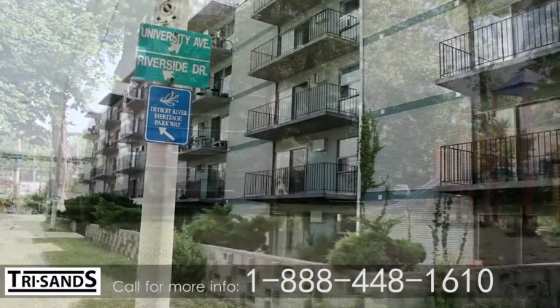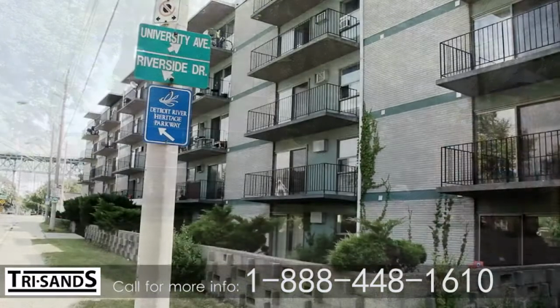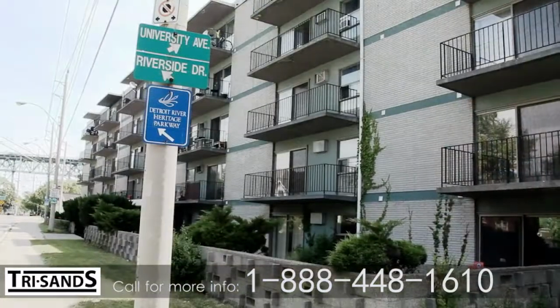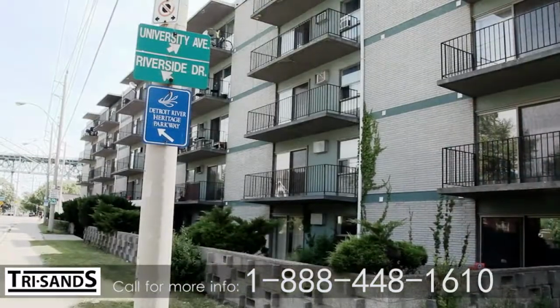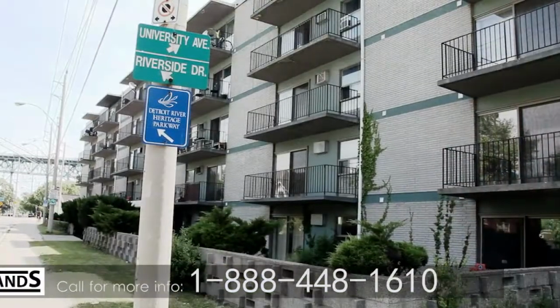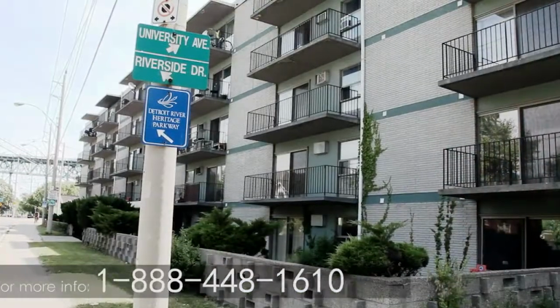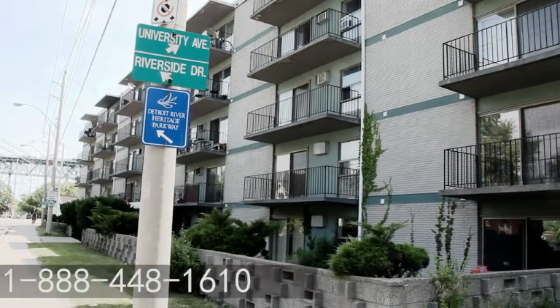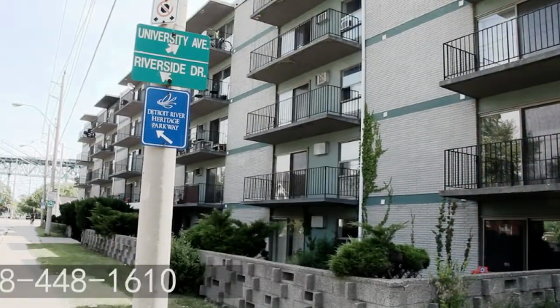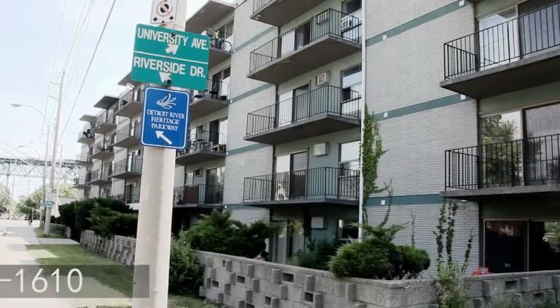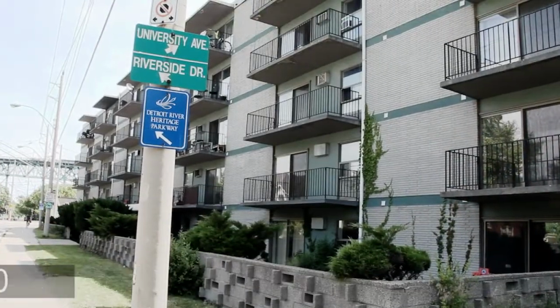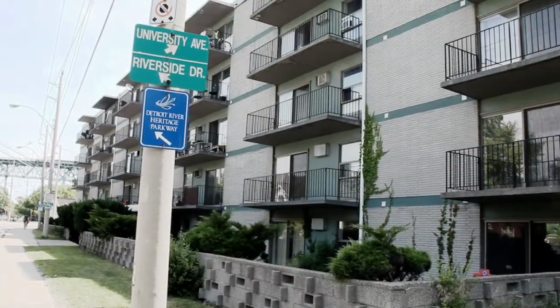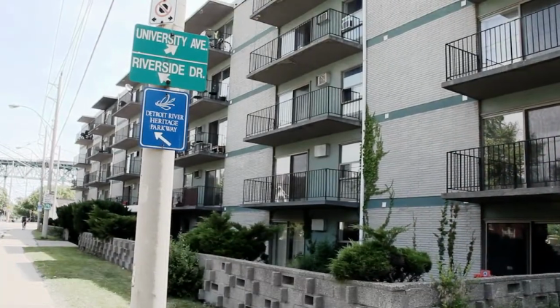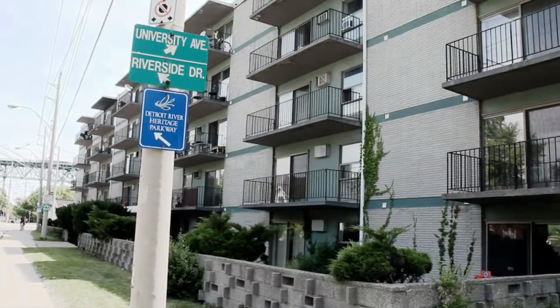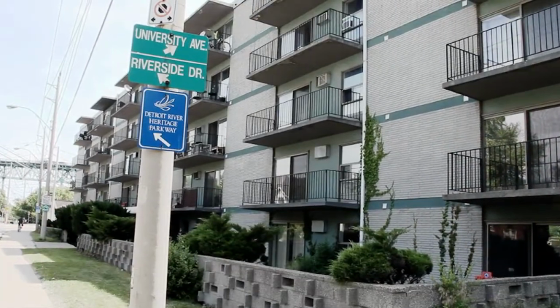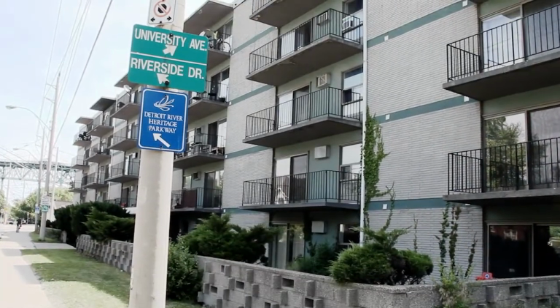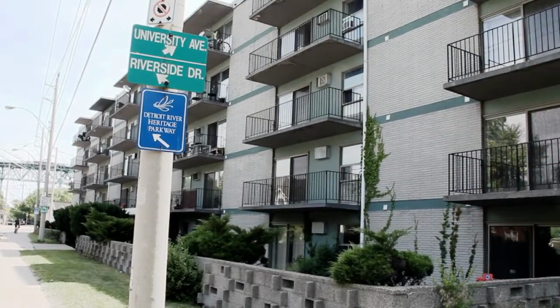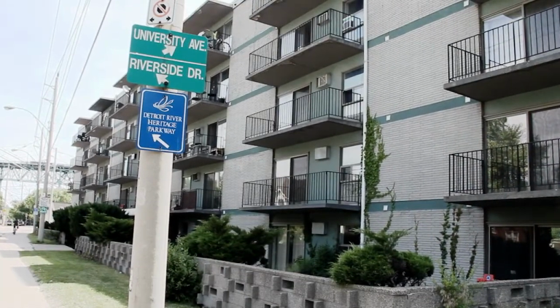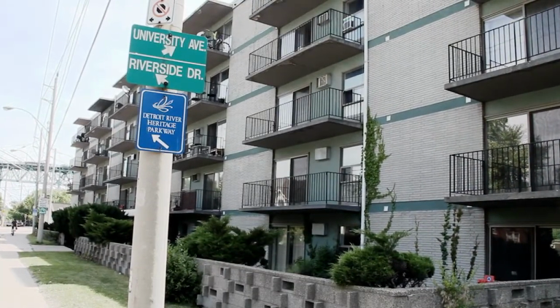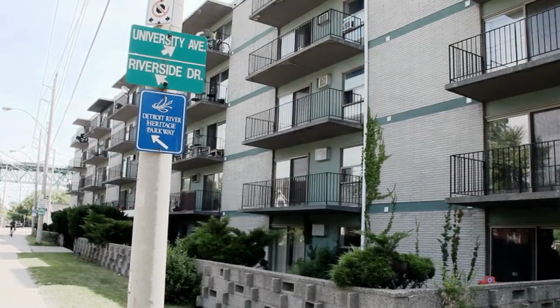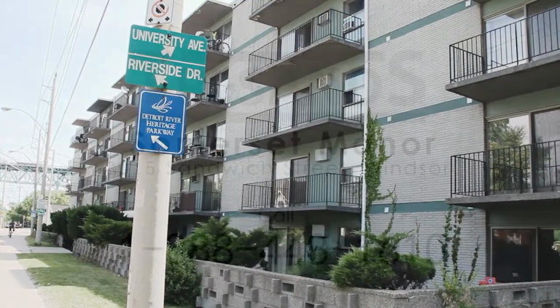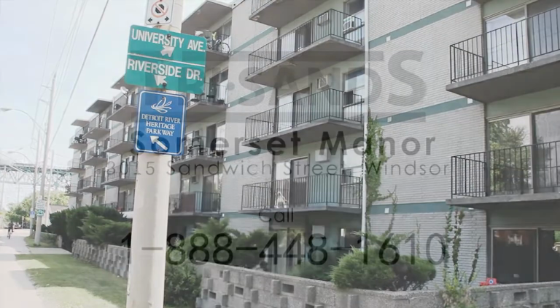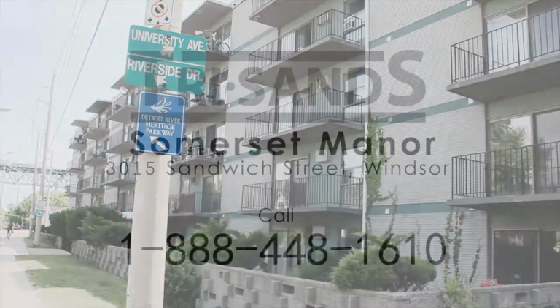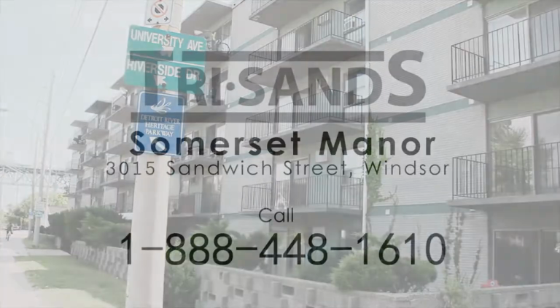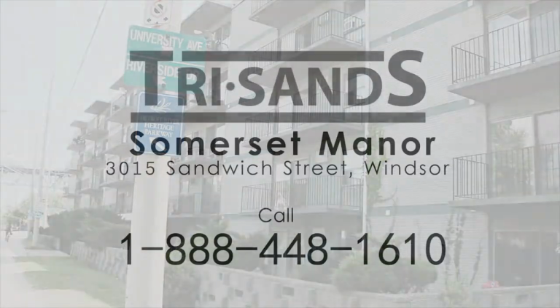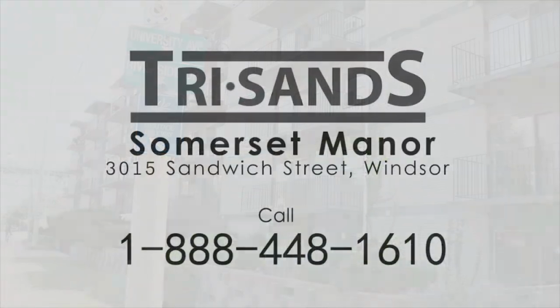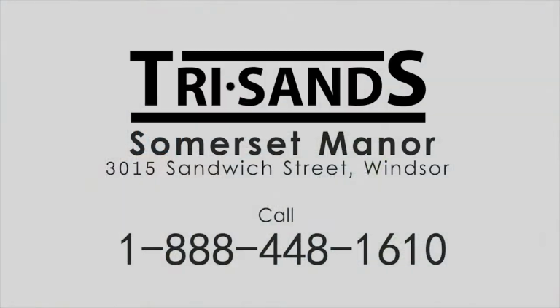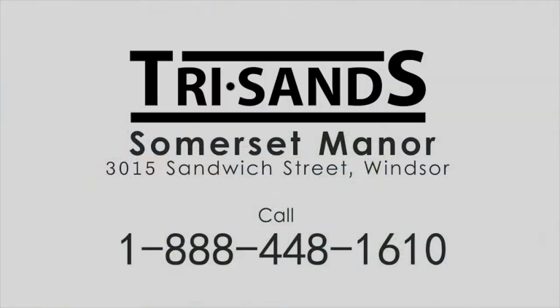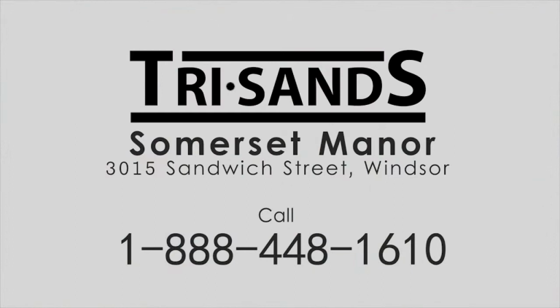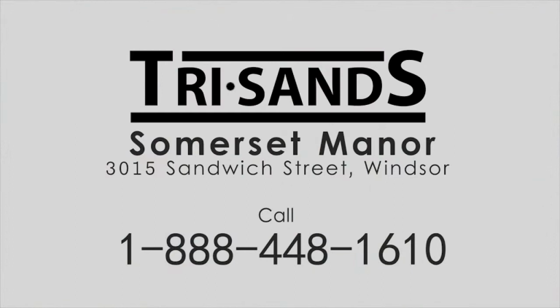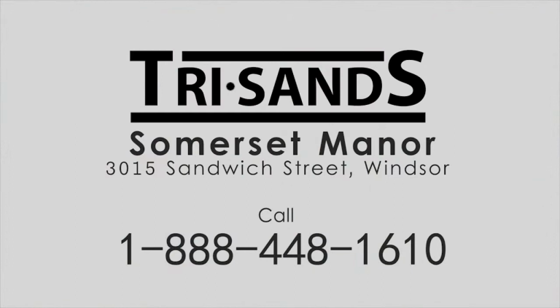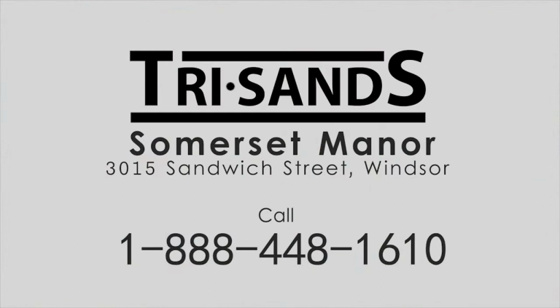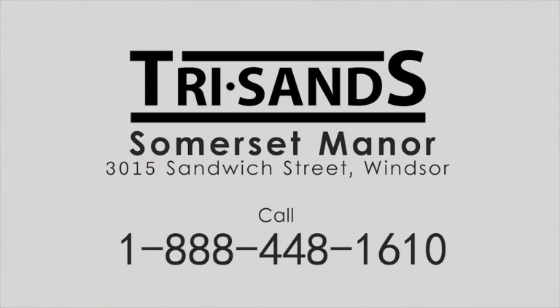Located amongst convenience, yet secluded from the busy streets, come home to Somerset Manor today.